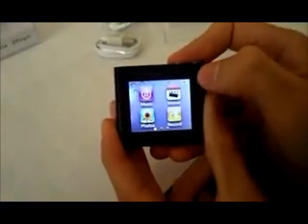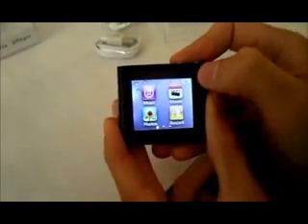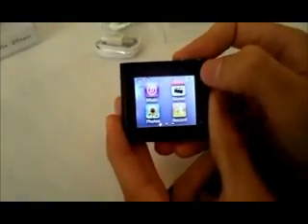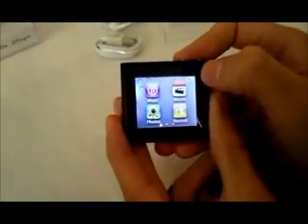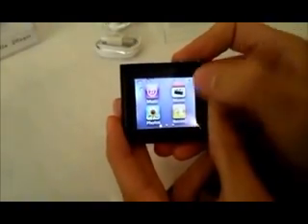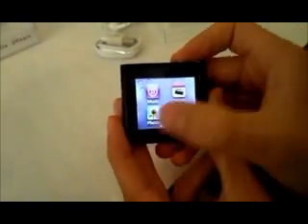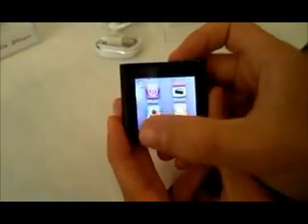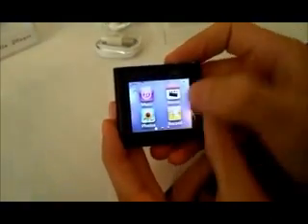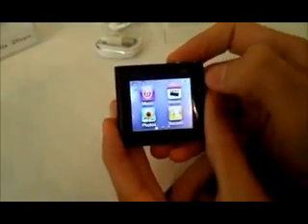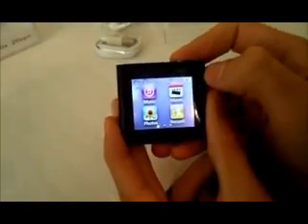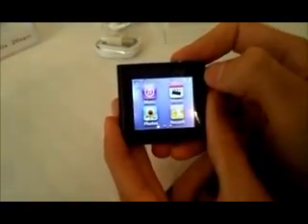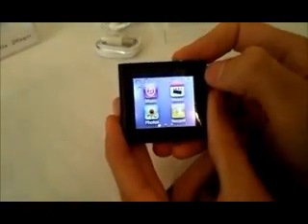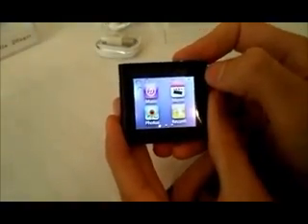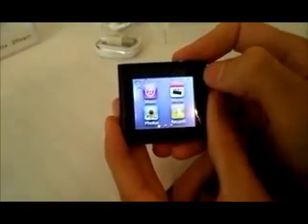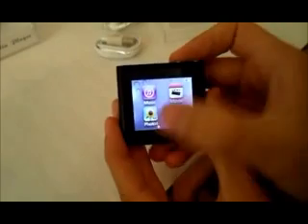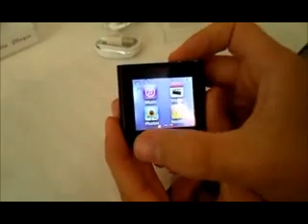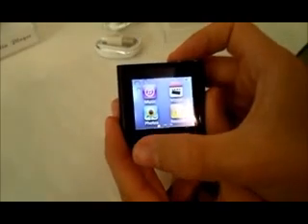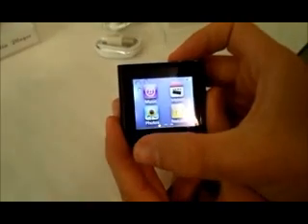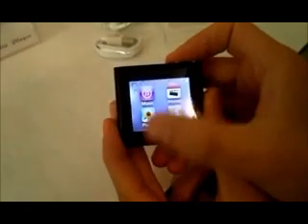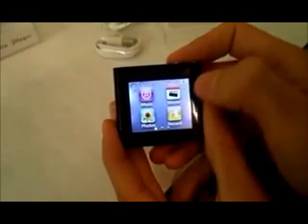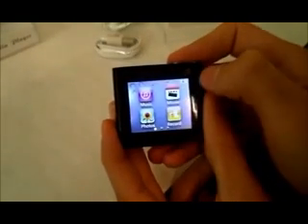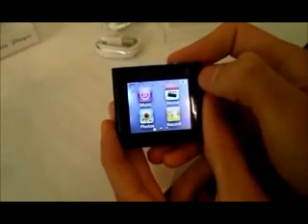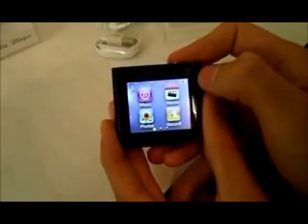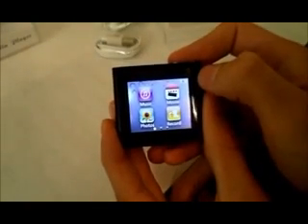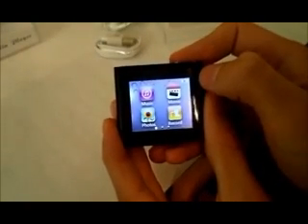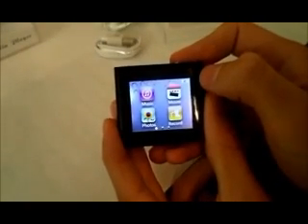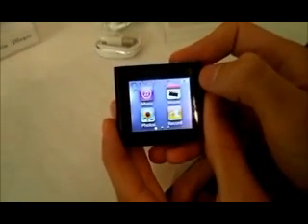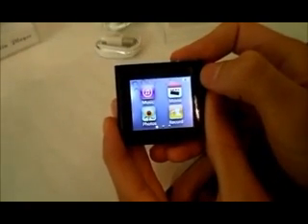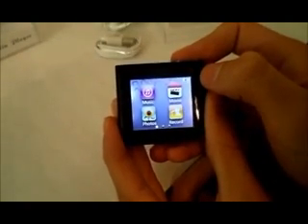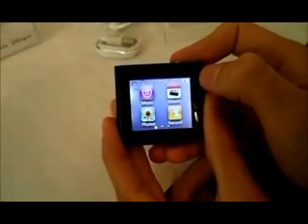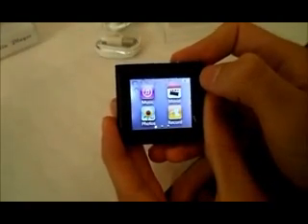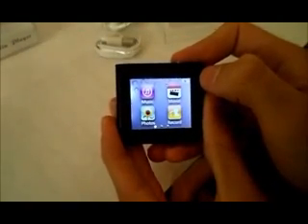As you can see, it's a pretty responsive touch screen. It's a 1.8-inch LCD capacitive touch screen.